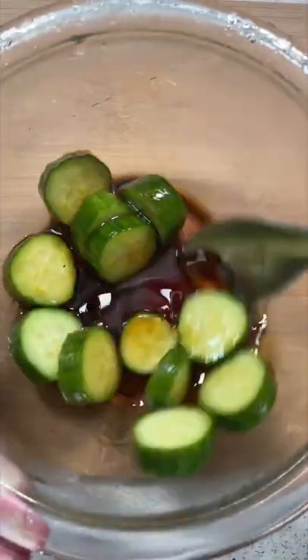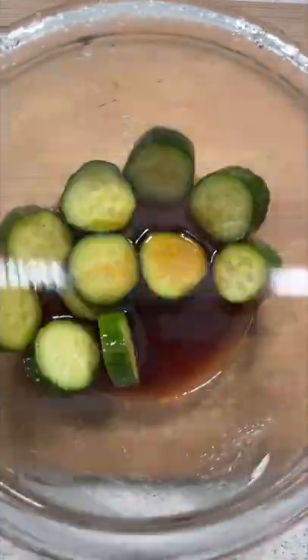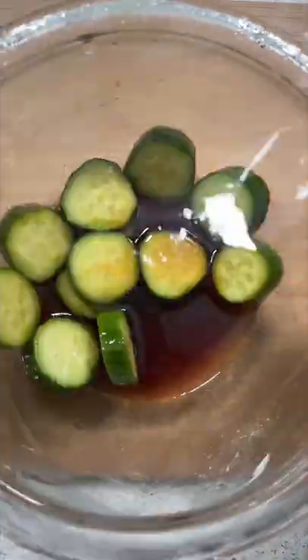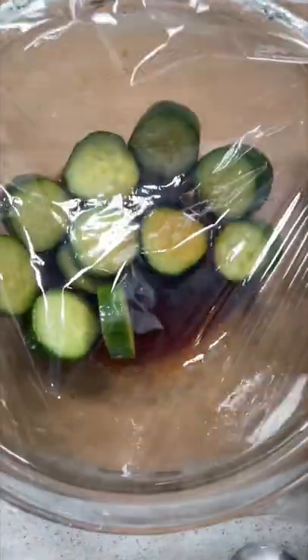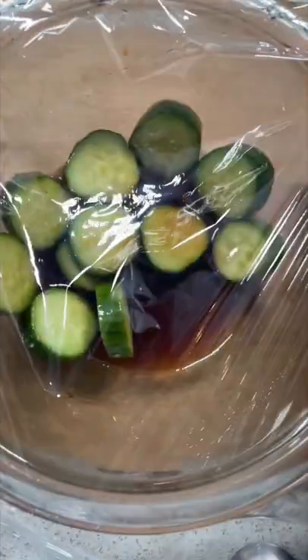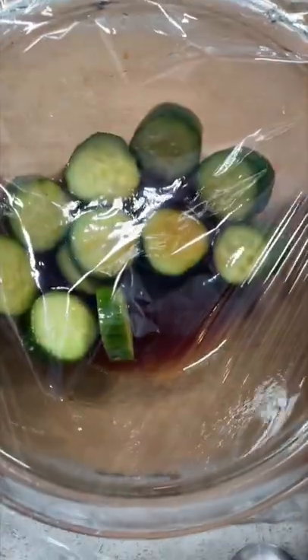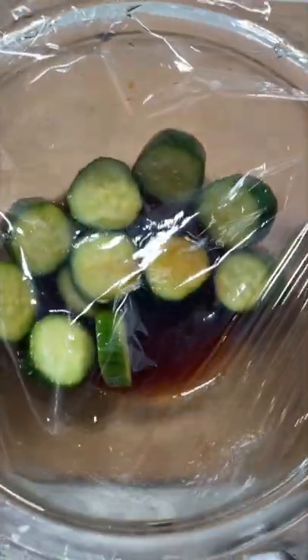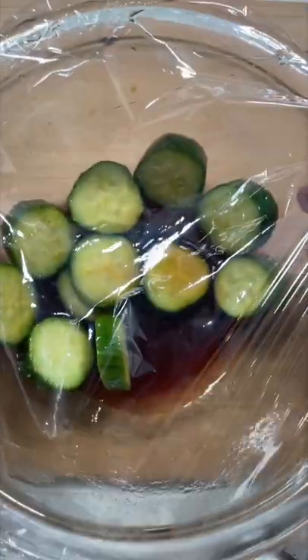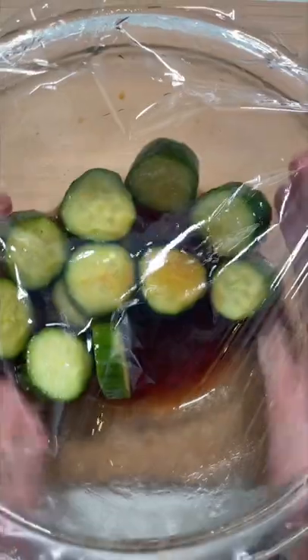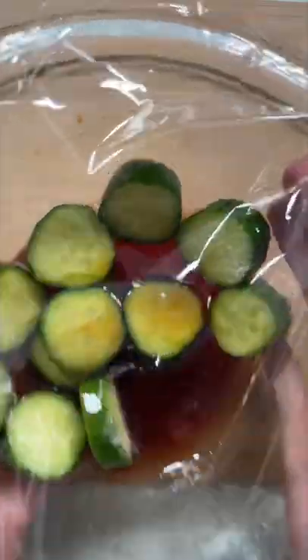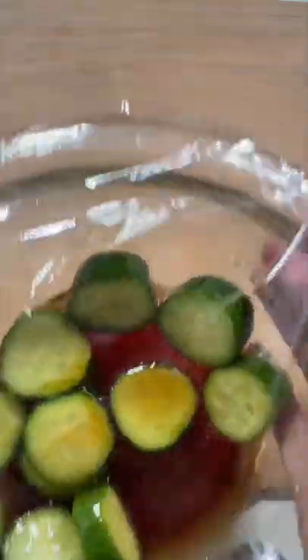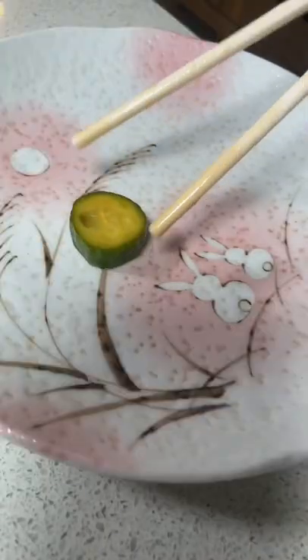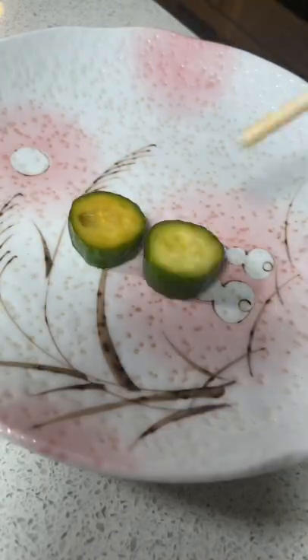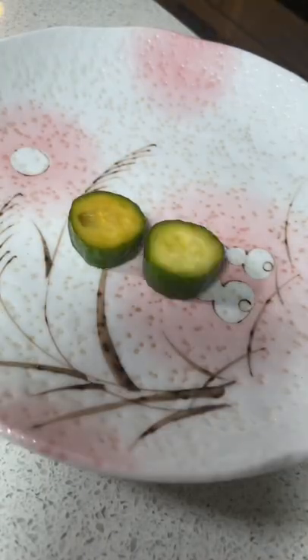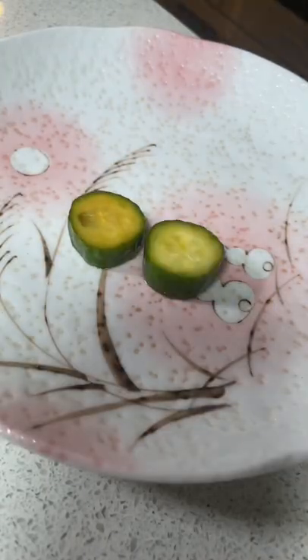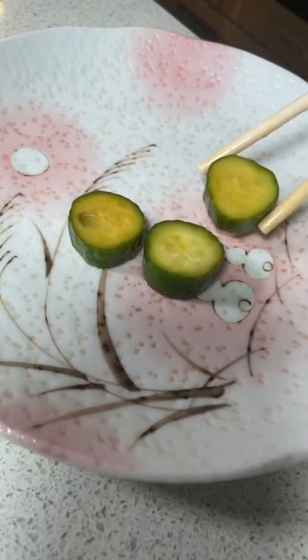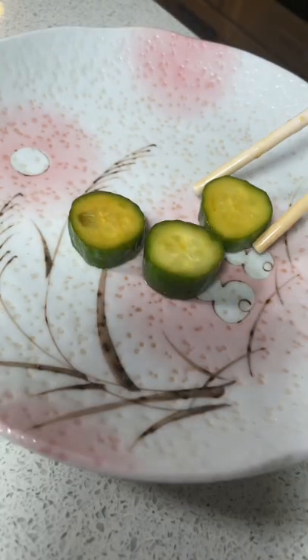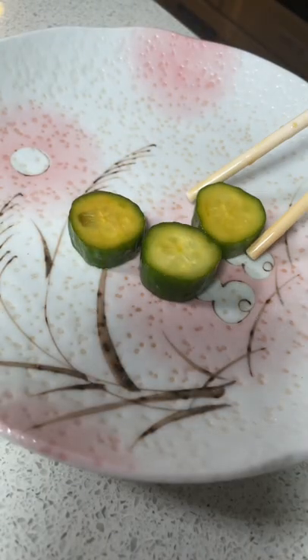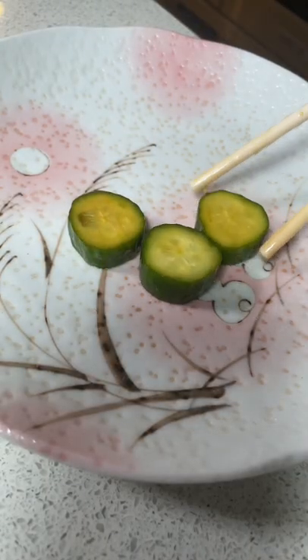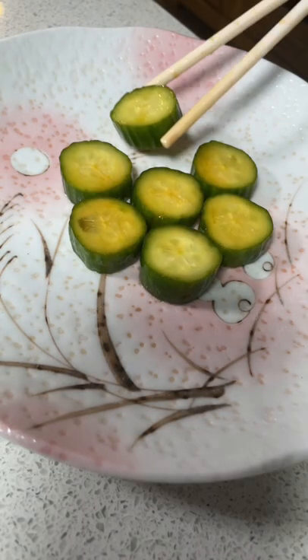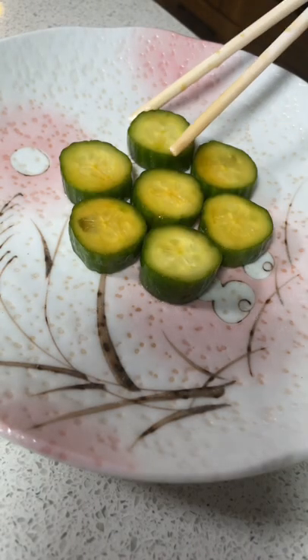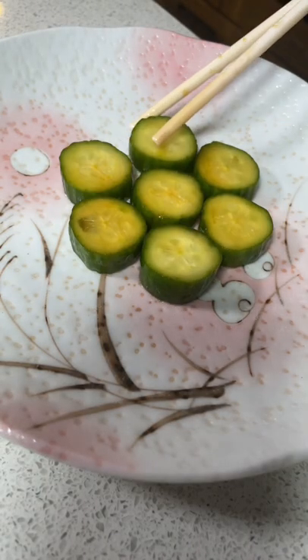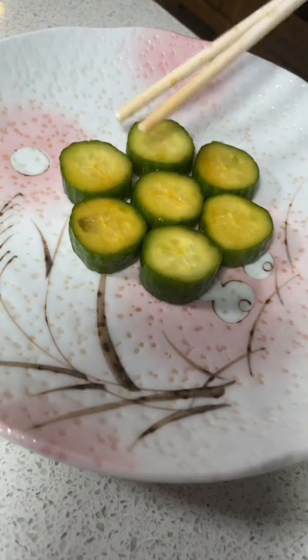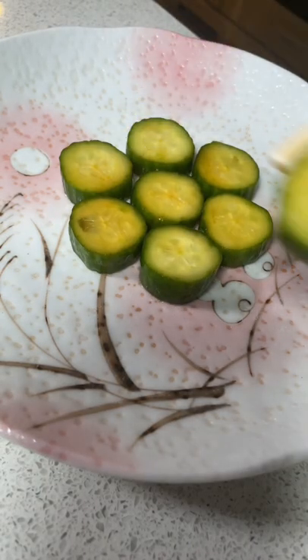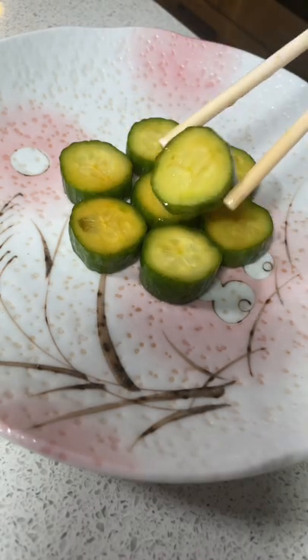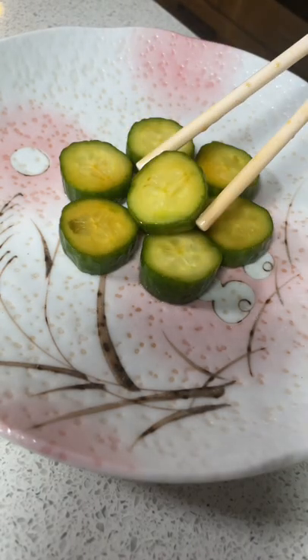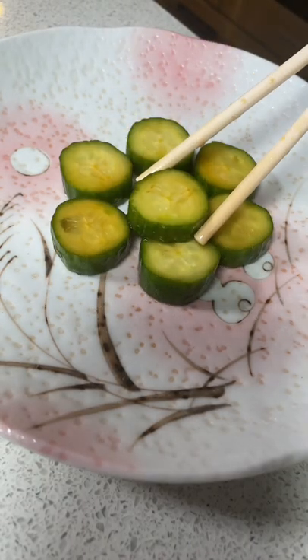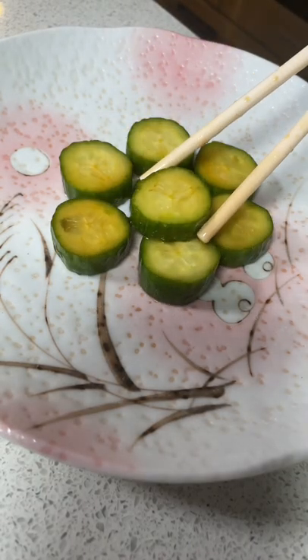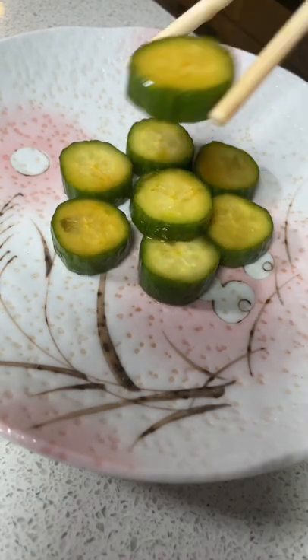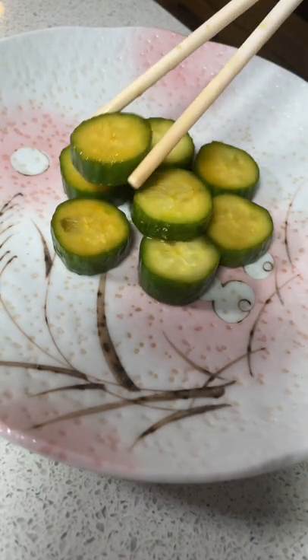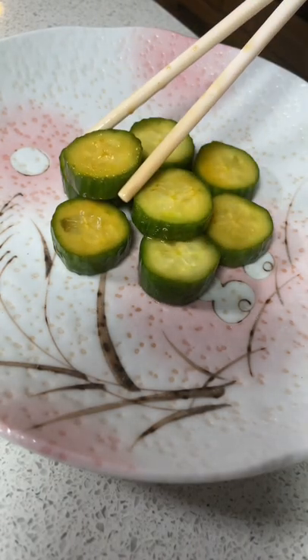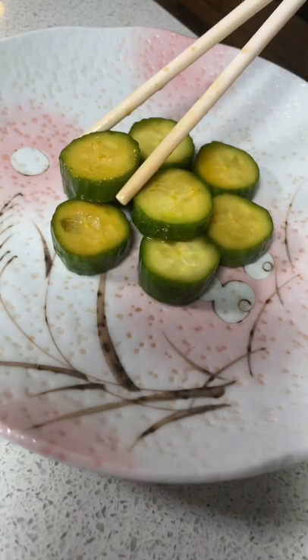For the marinade, add sesame oil, soy sauce, rice vinegar, and a dash of salt. Mix well and allow it to marinate for about 30 minutes in the fridge.